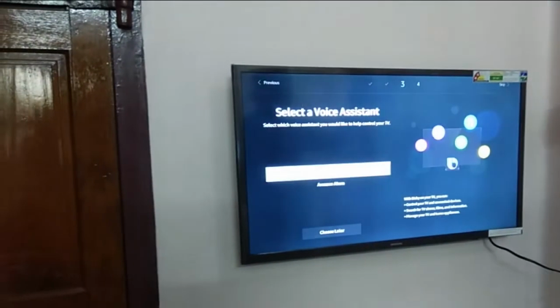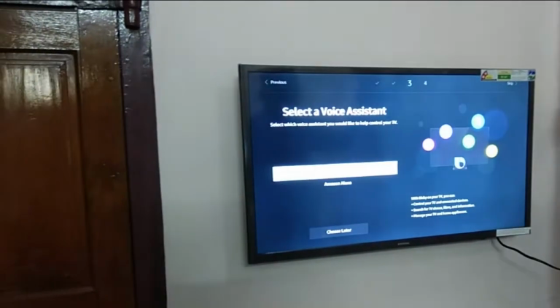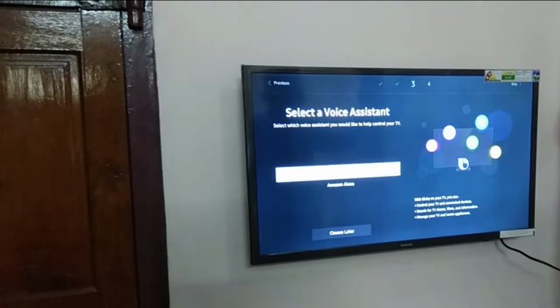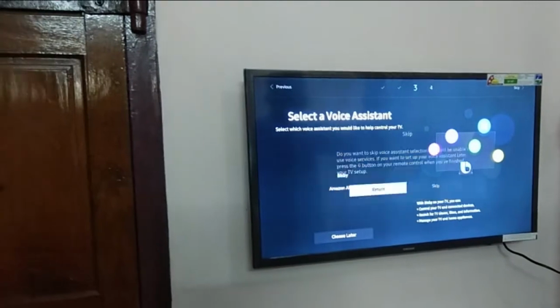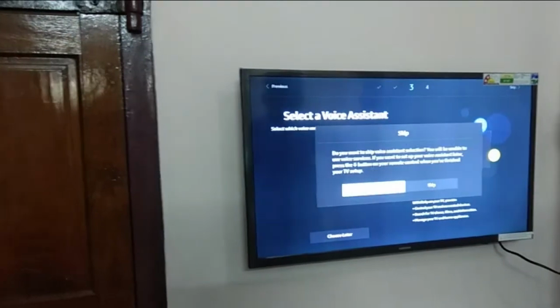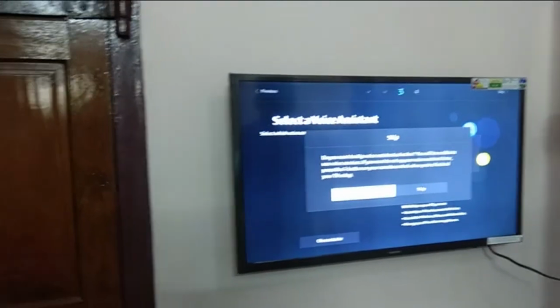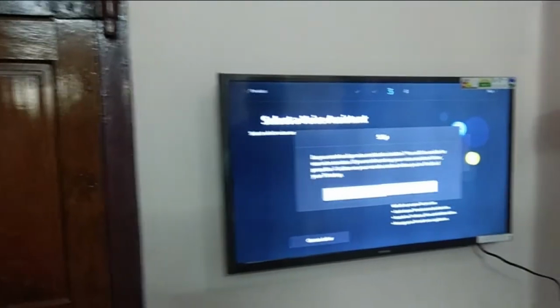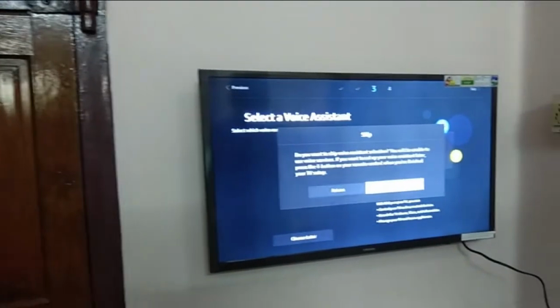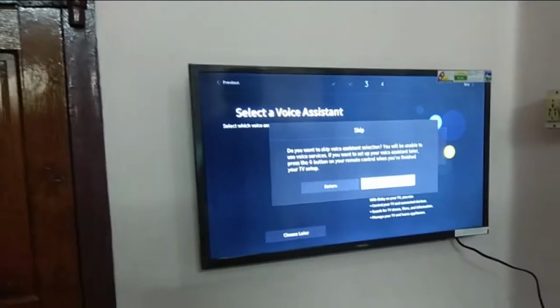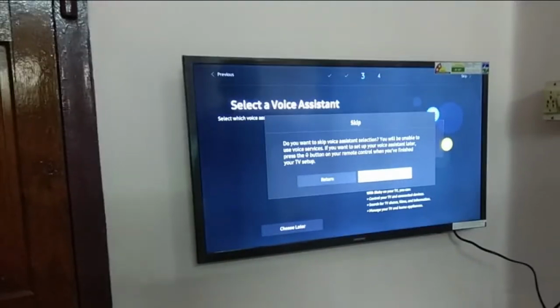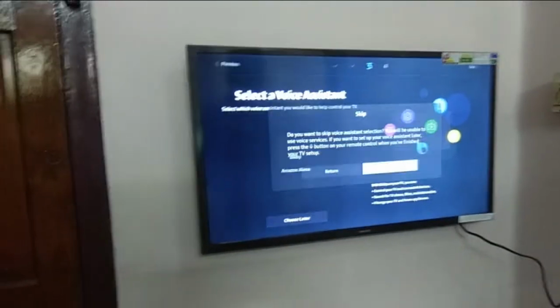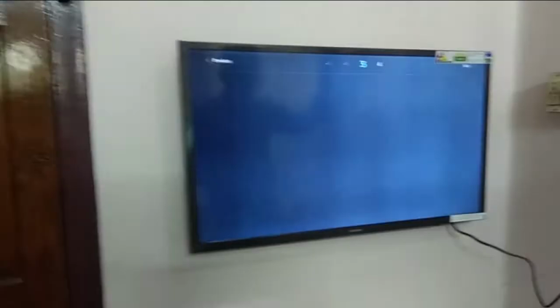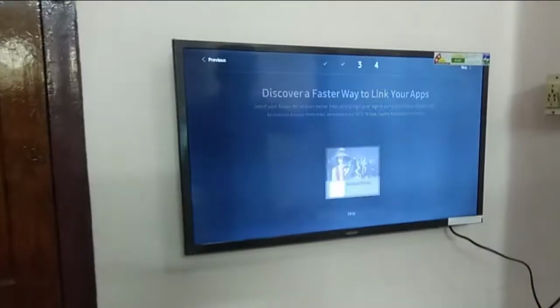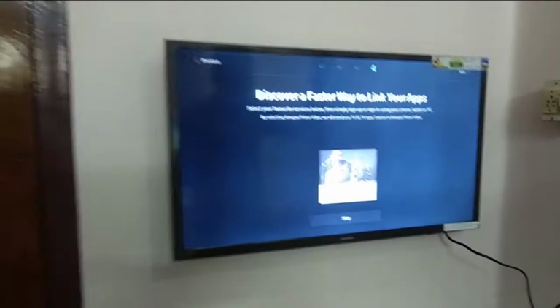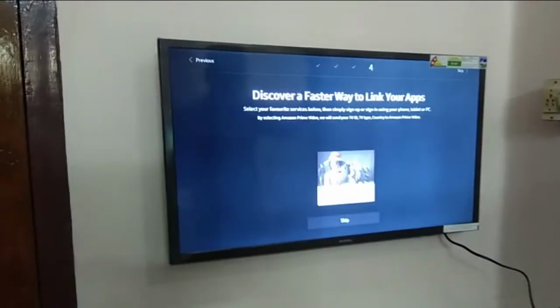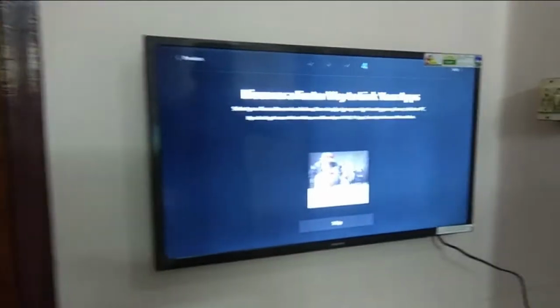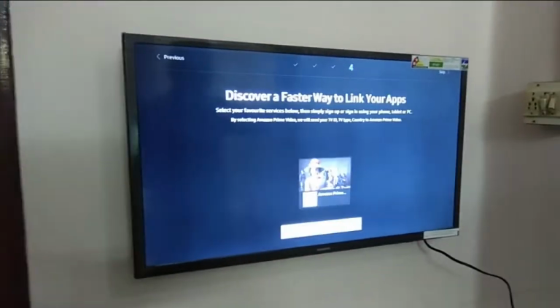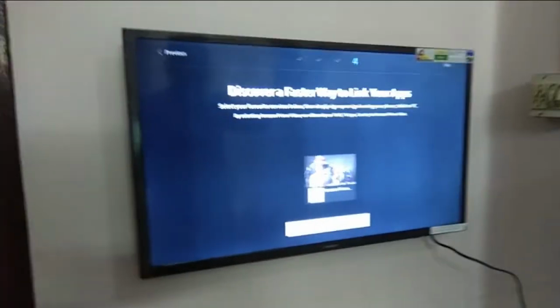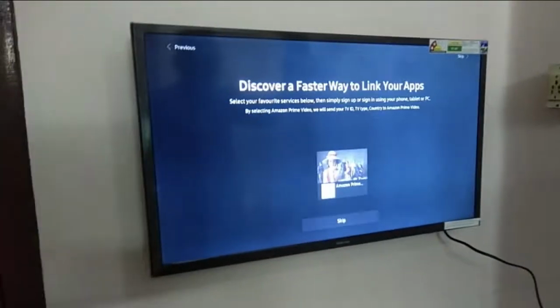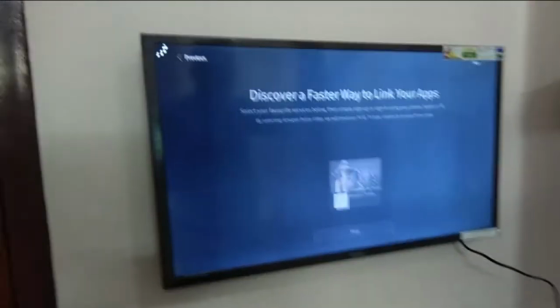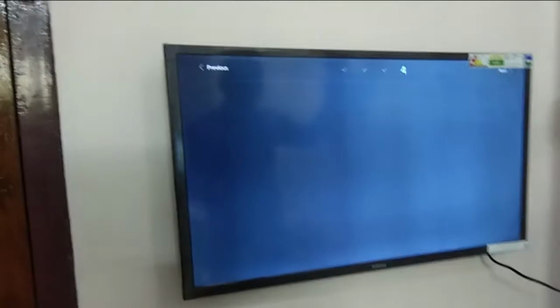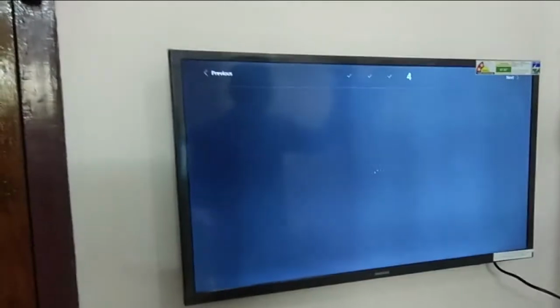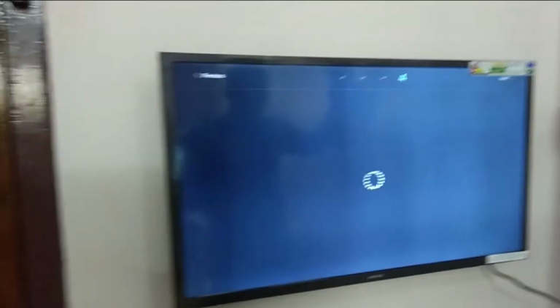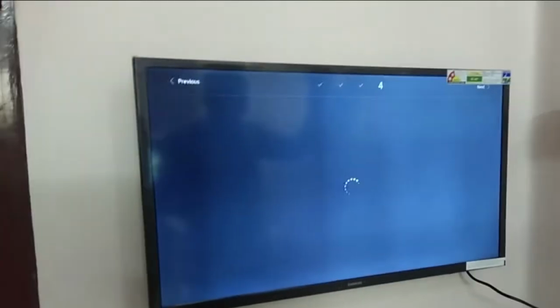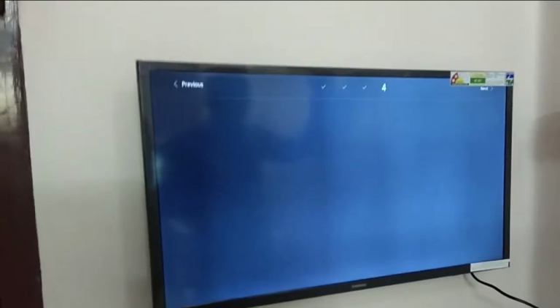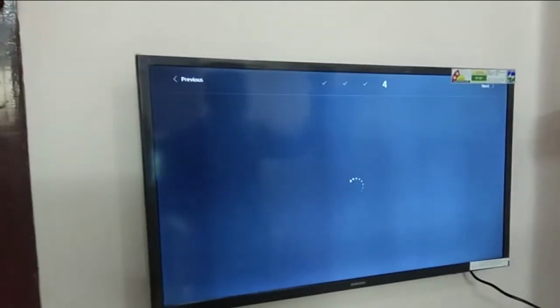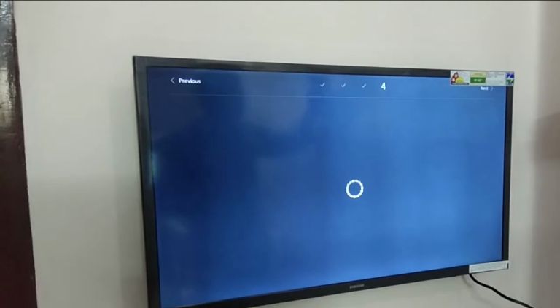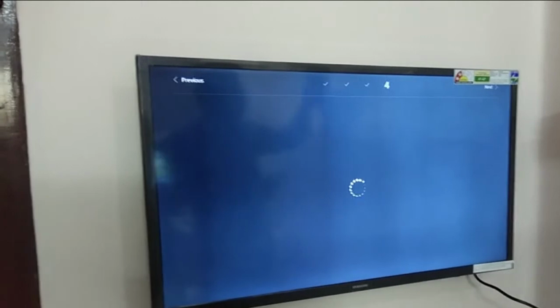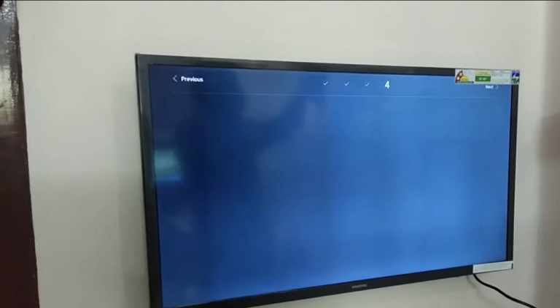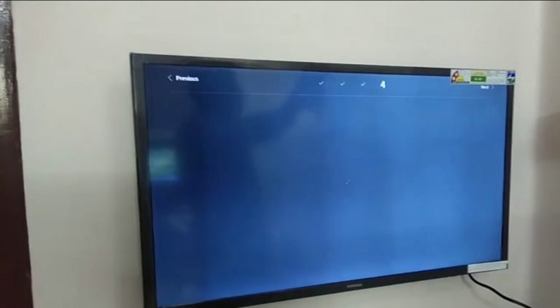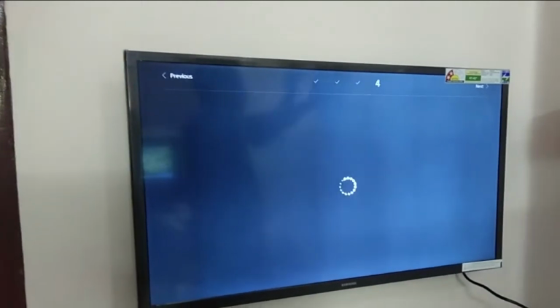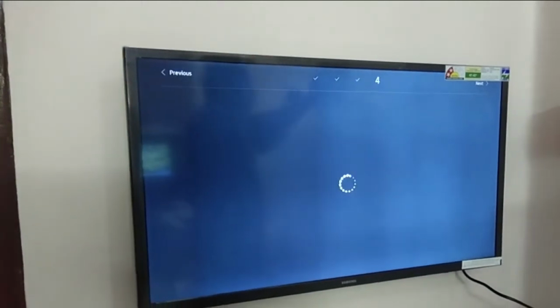There is a voice assistant: Google Assistant, Alexa, Bixby, and Moonlight.